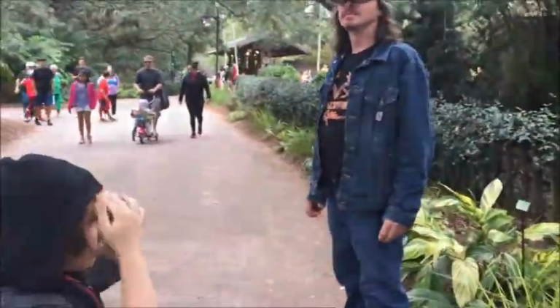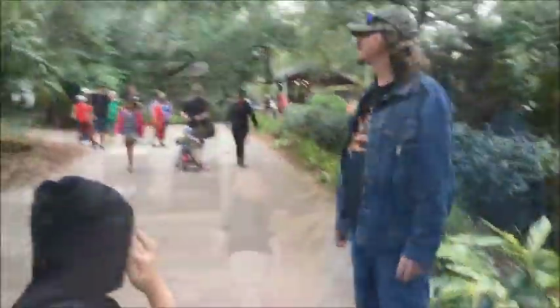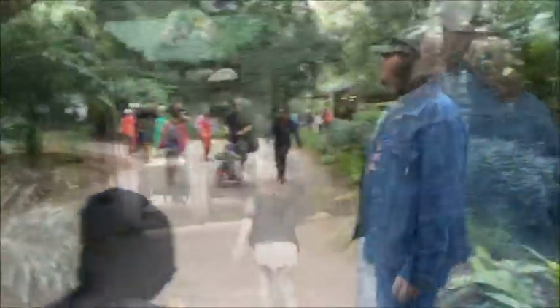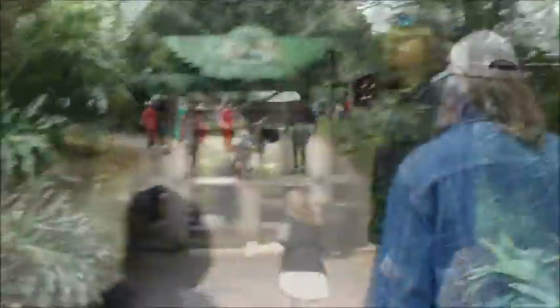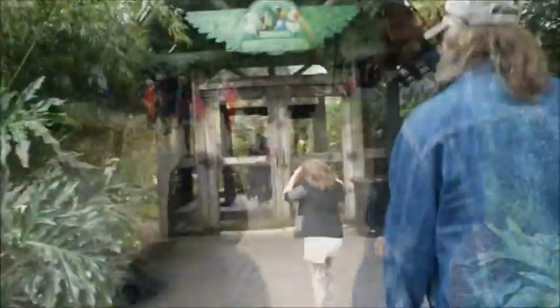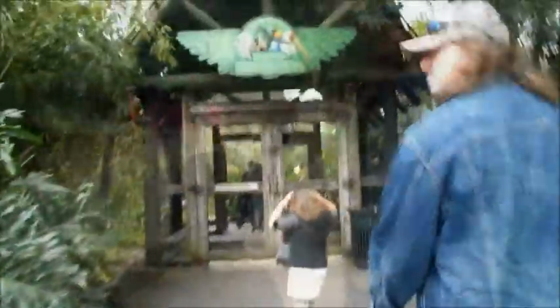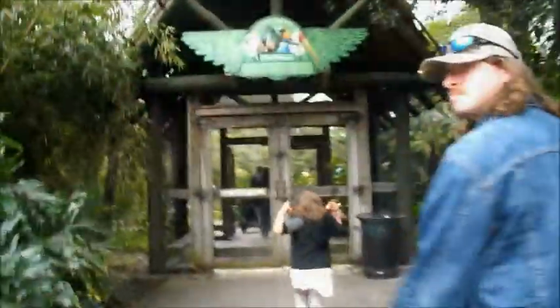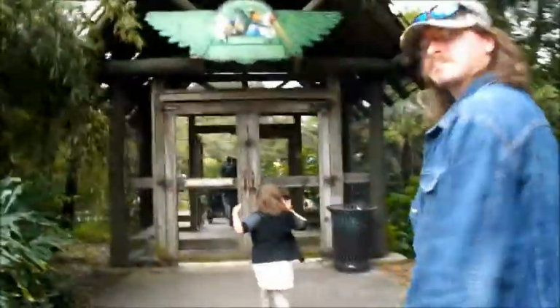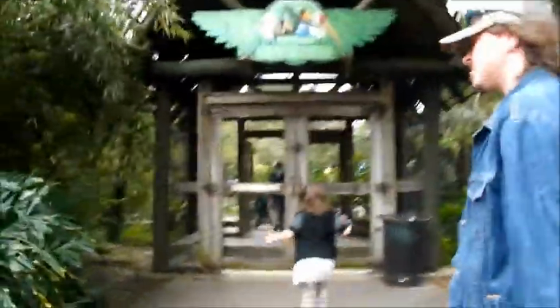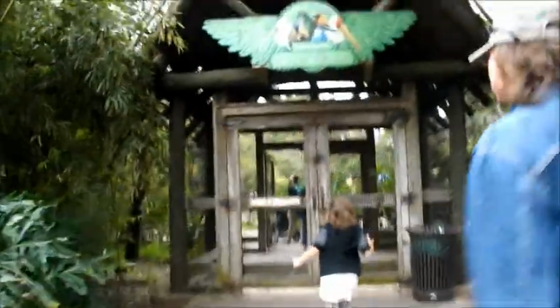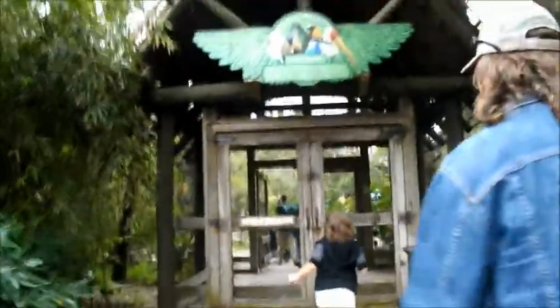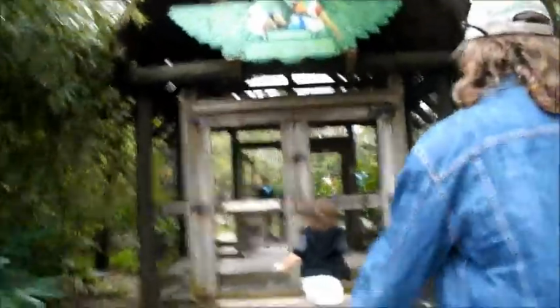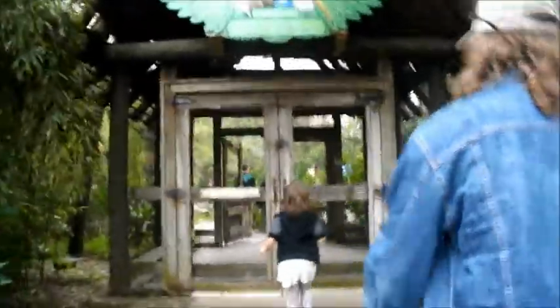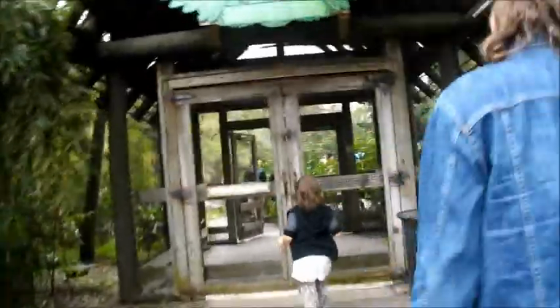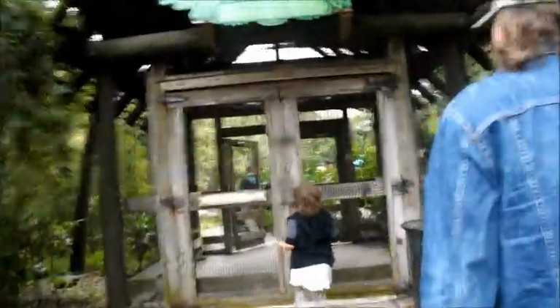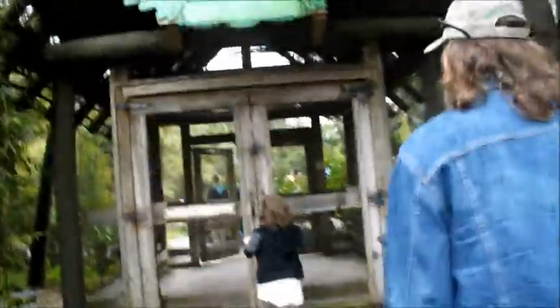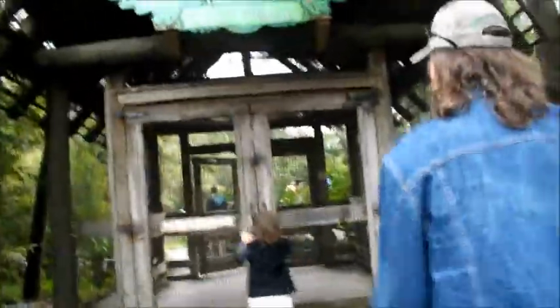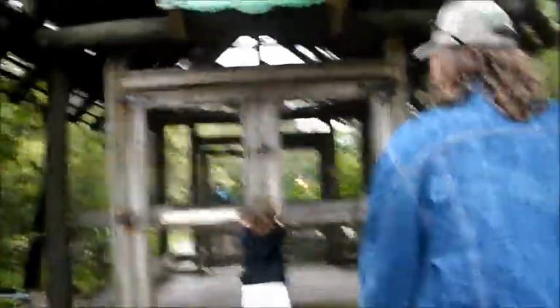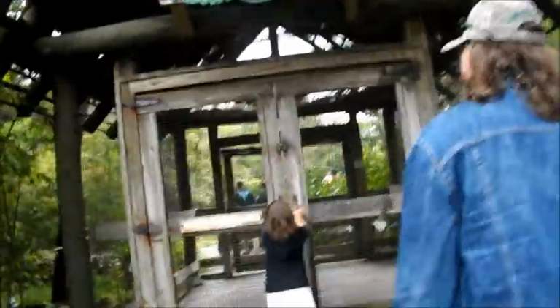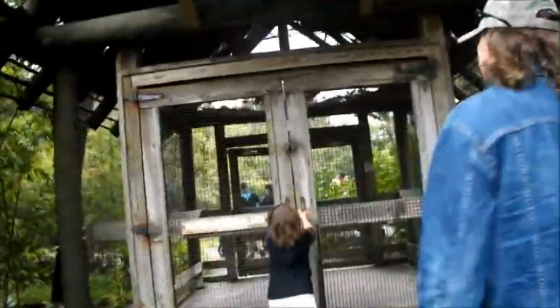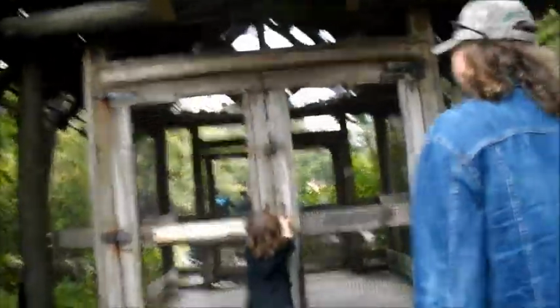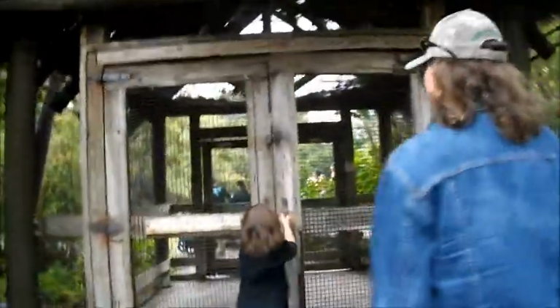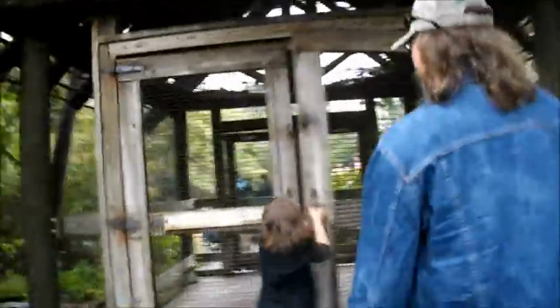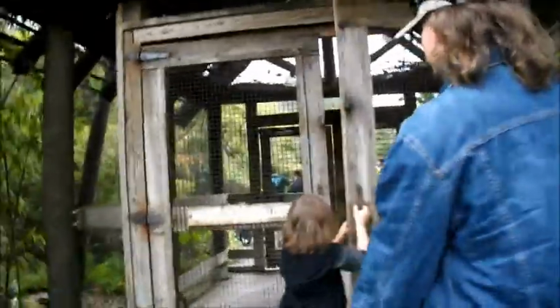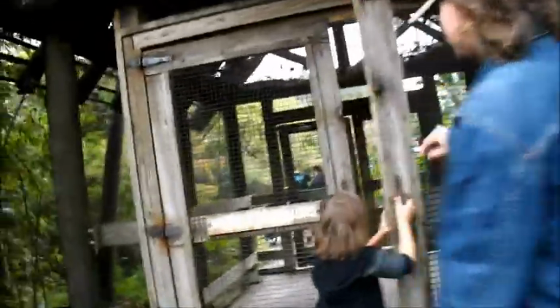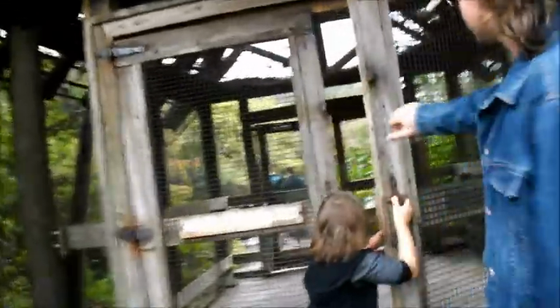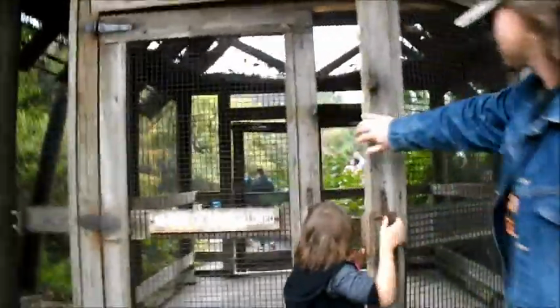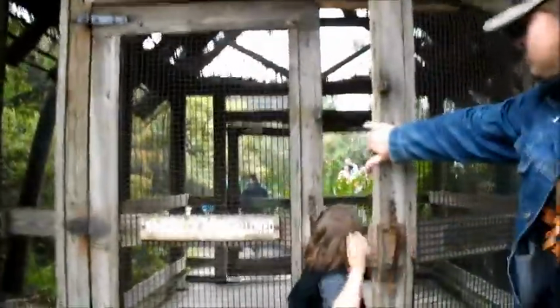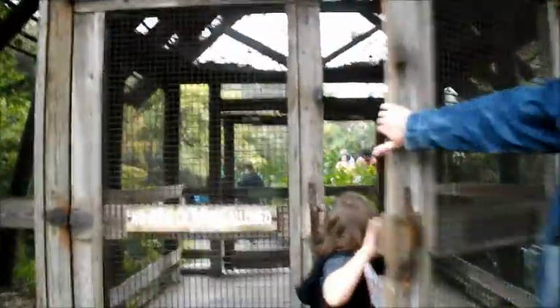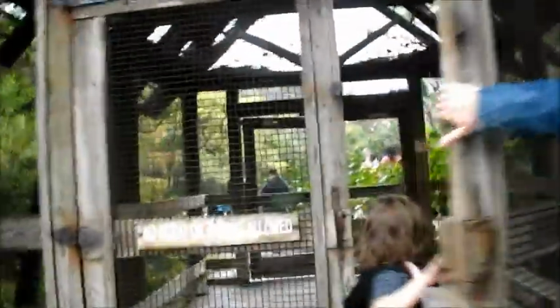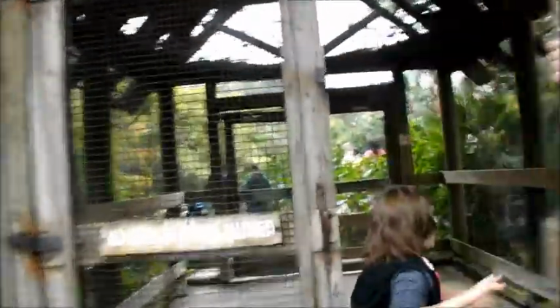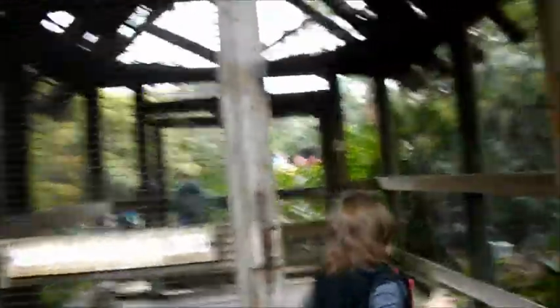Because we had the tickets and it's Kids Free November, it didn't cost us anything to get into the zoo today. Total bonus.